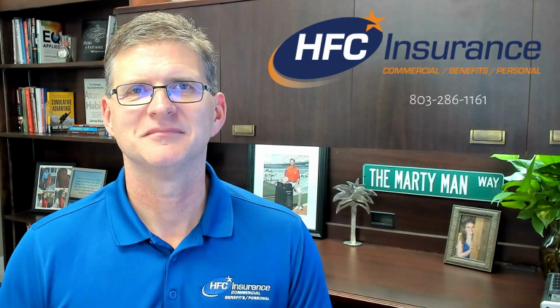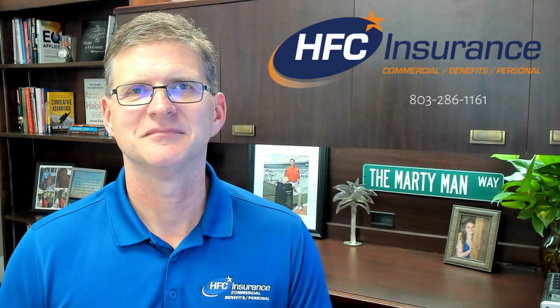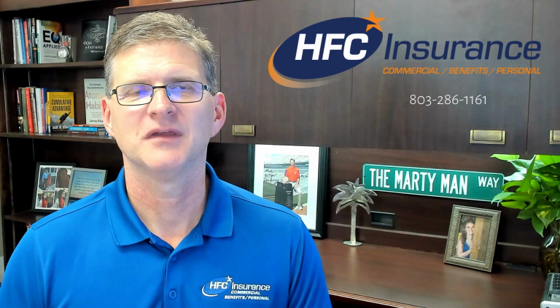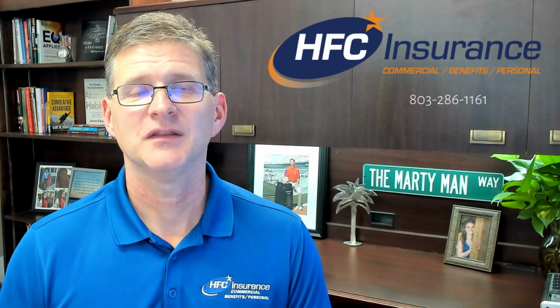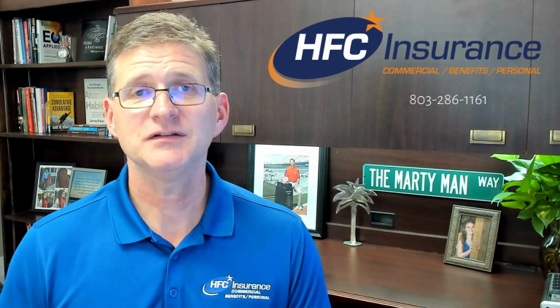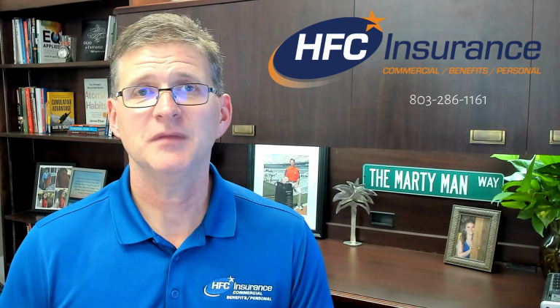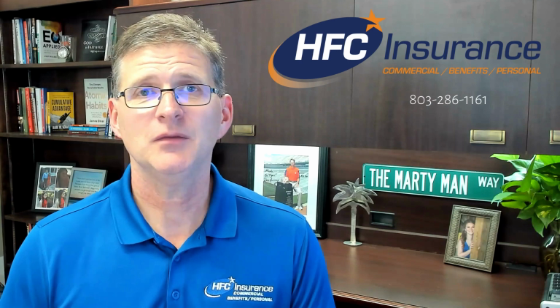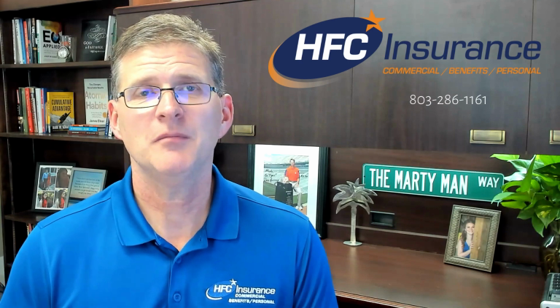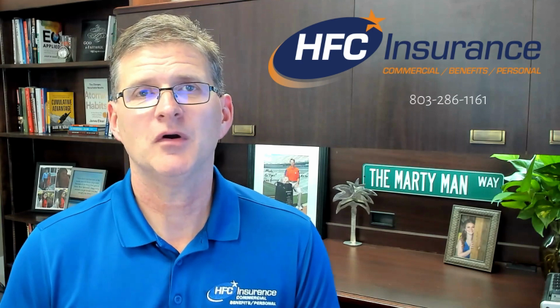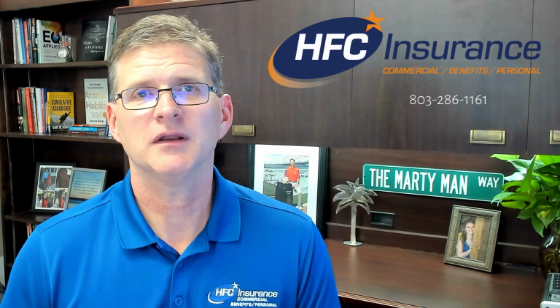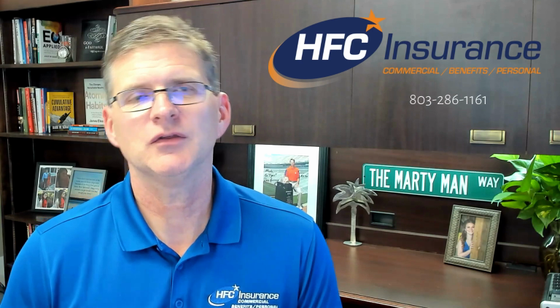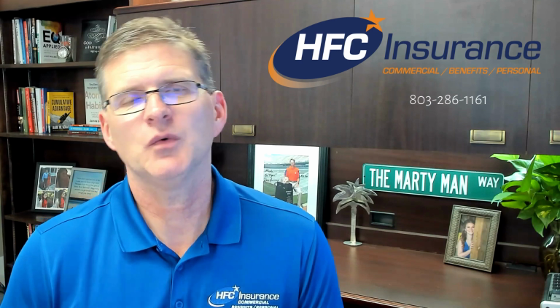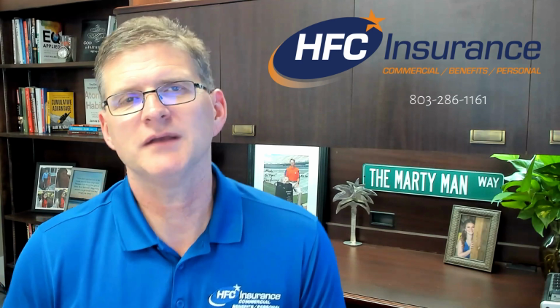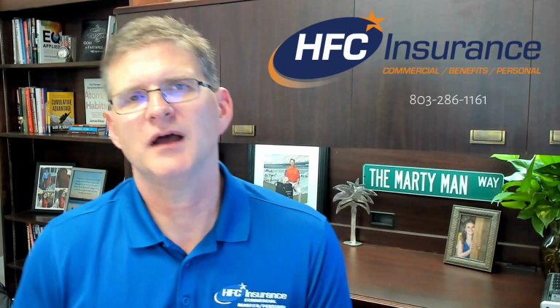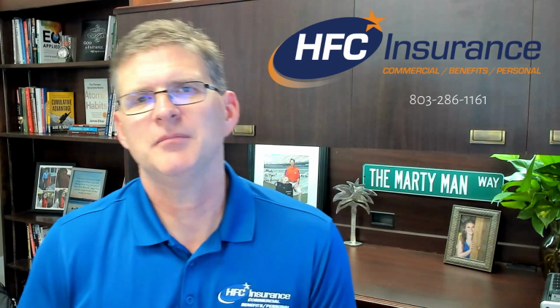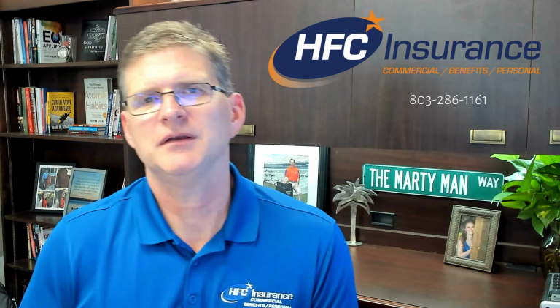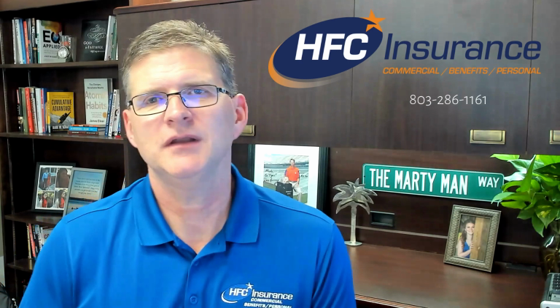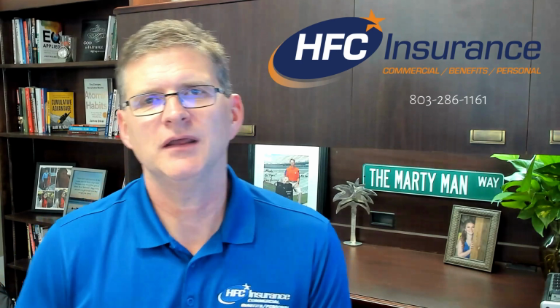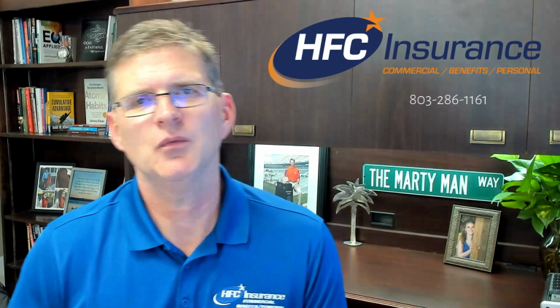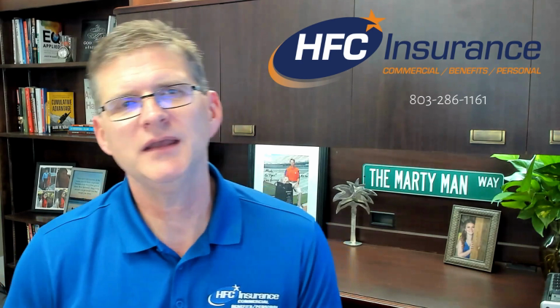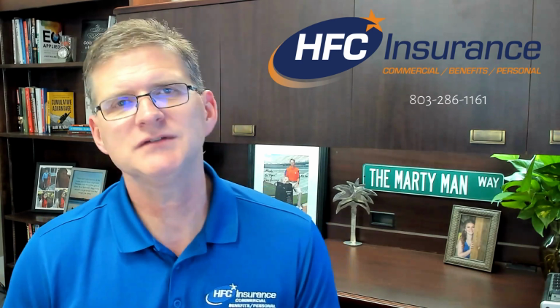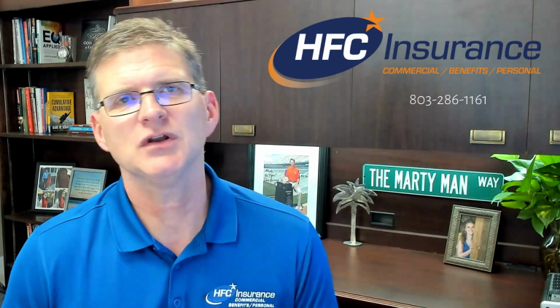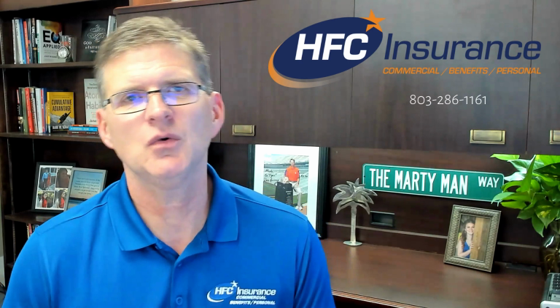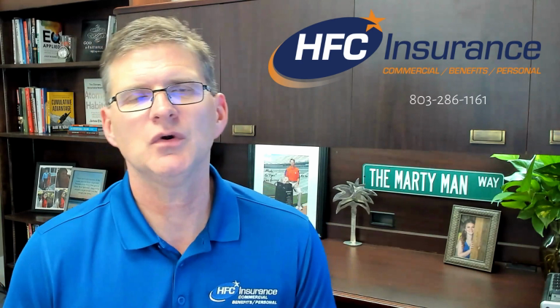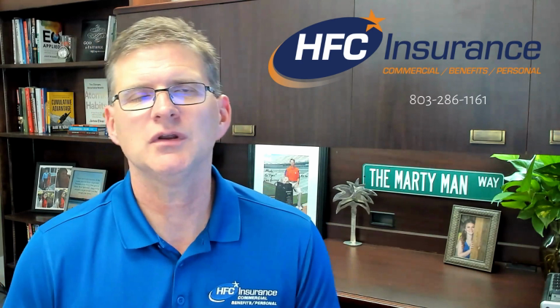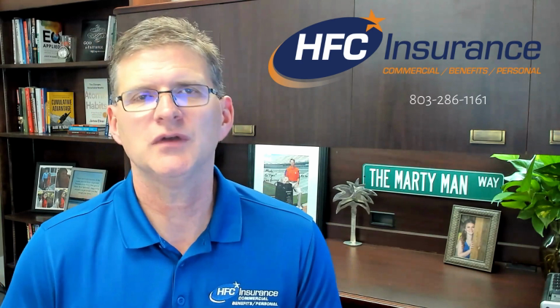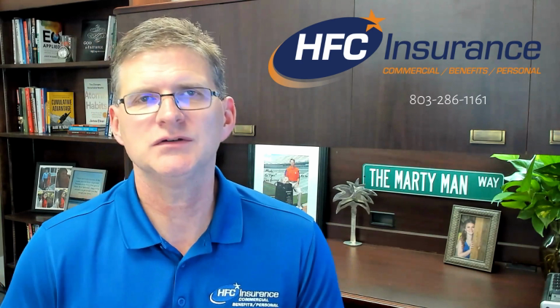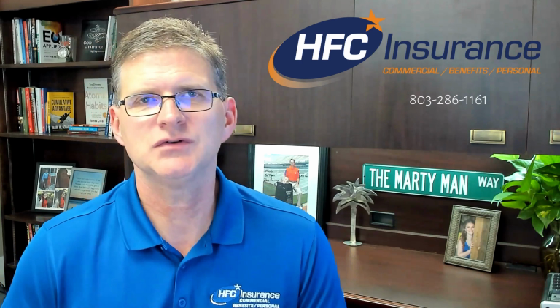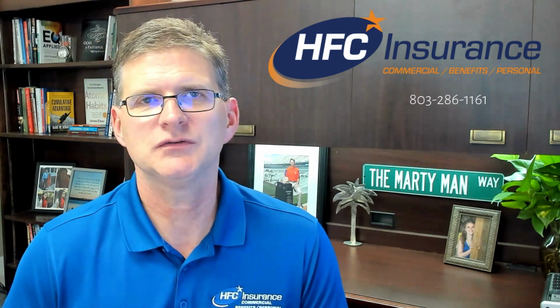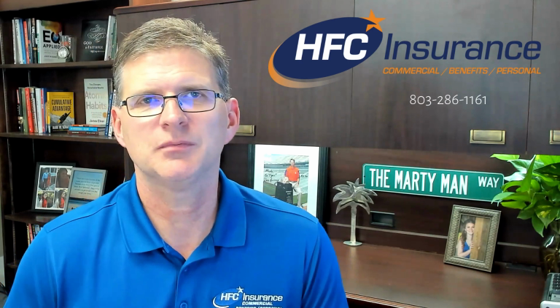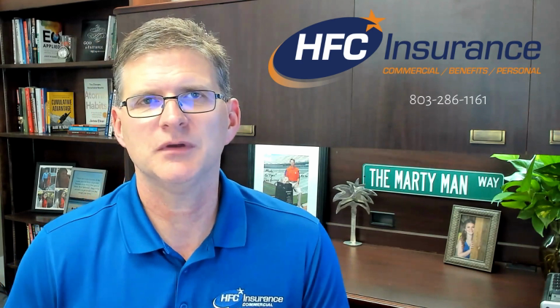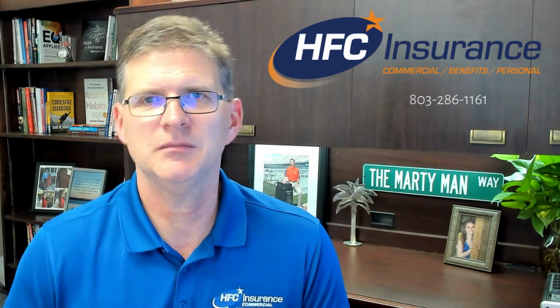This is Minute with Marty. Another quick topic today: ways to lower your insurance premium.